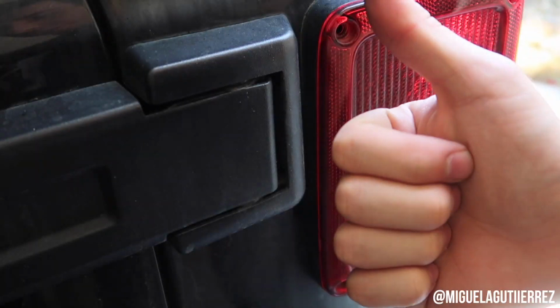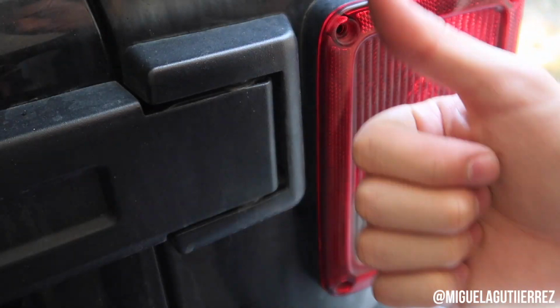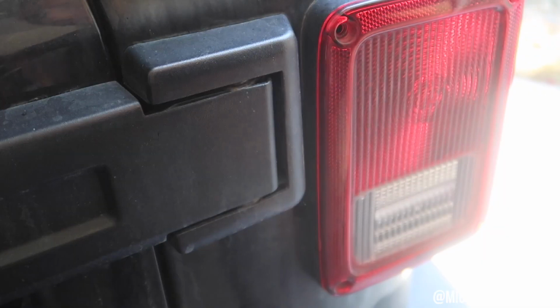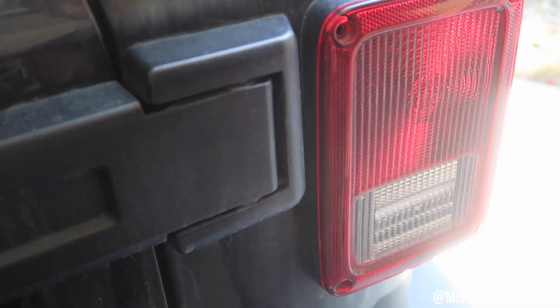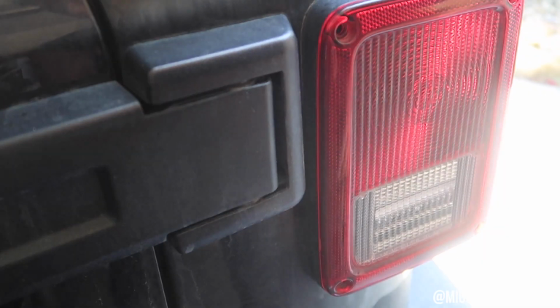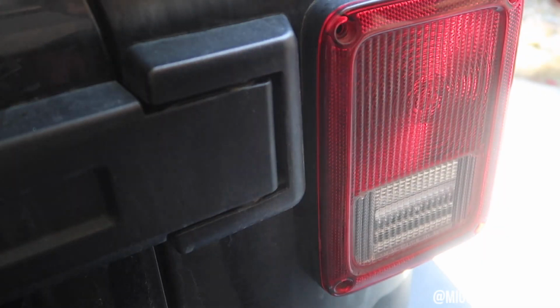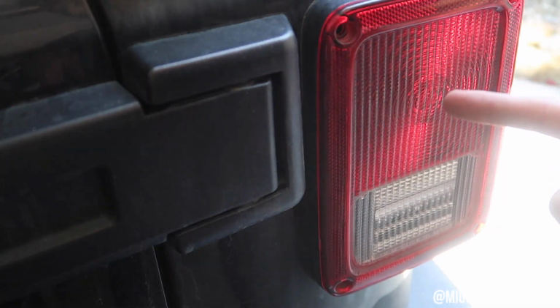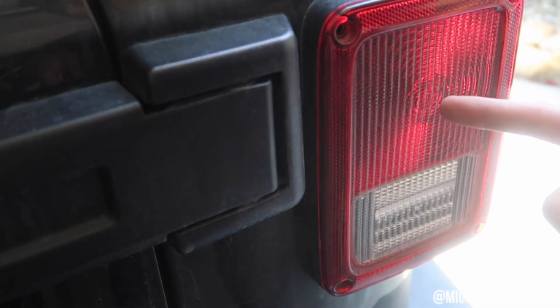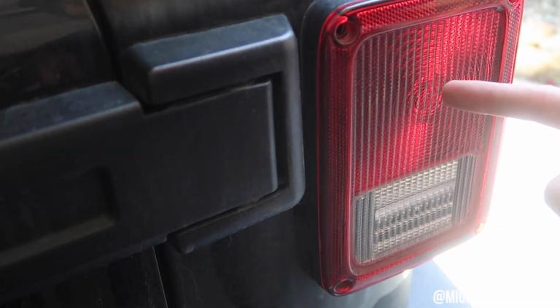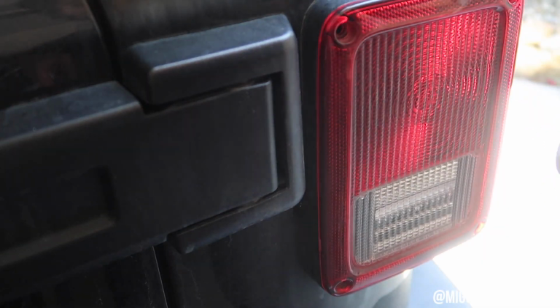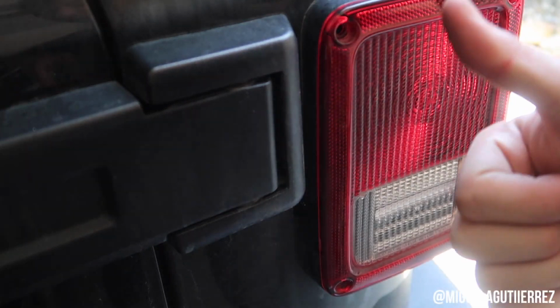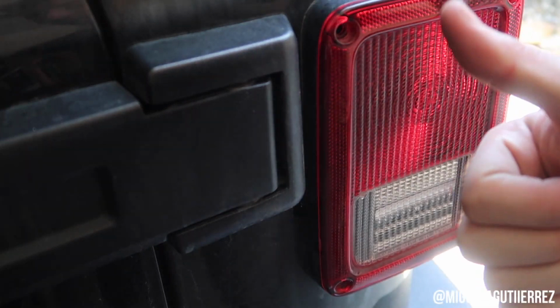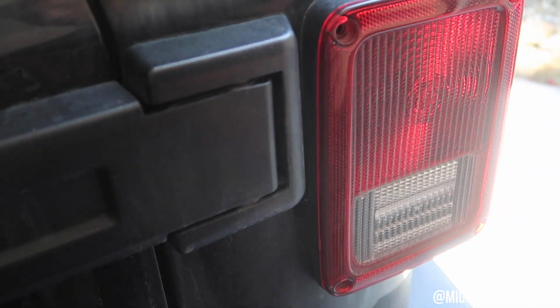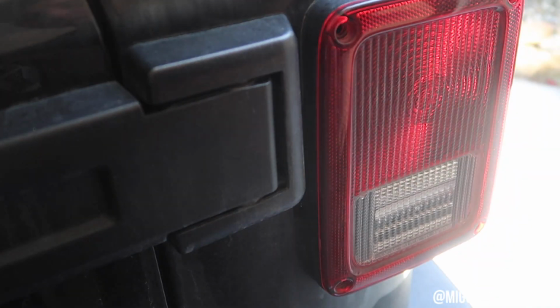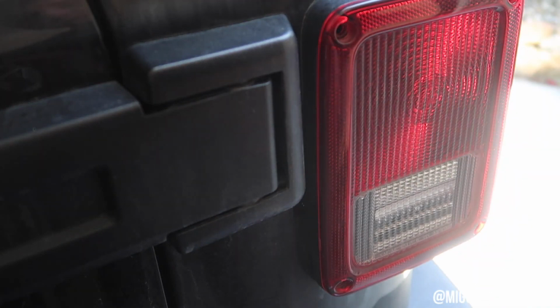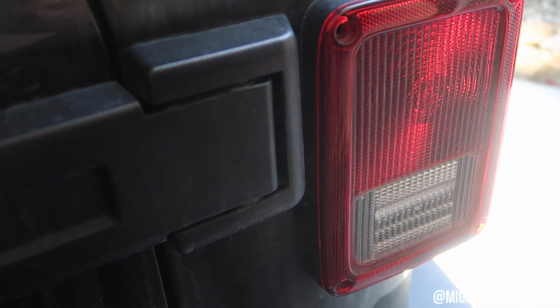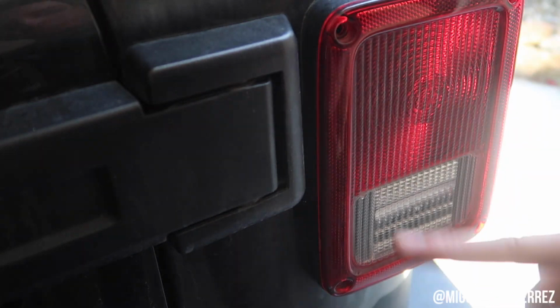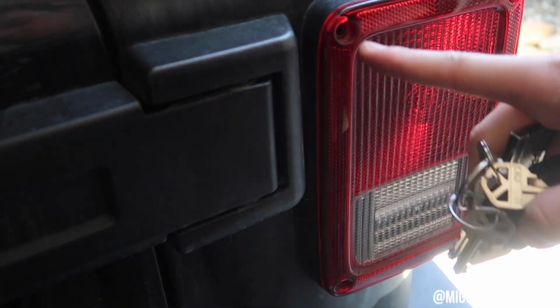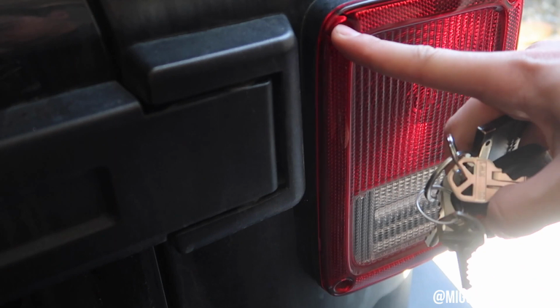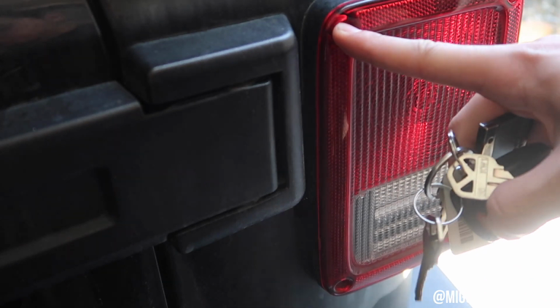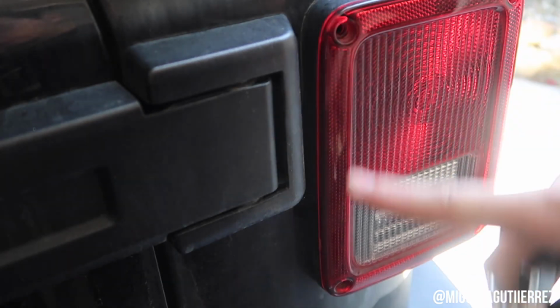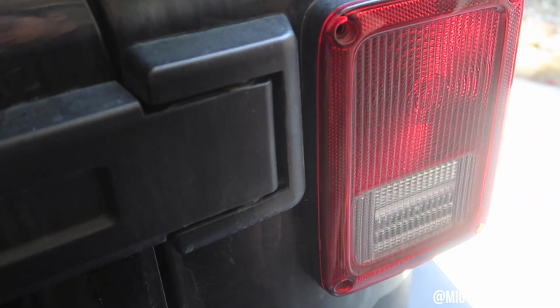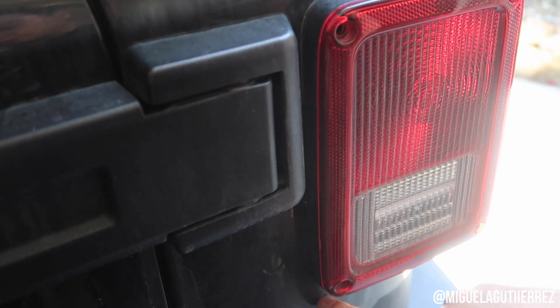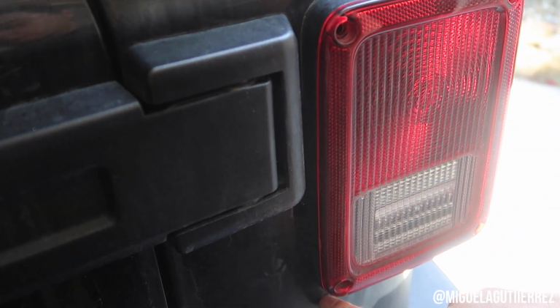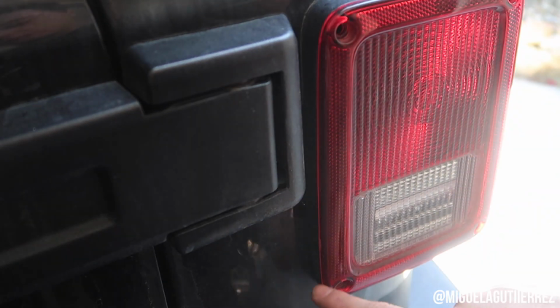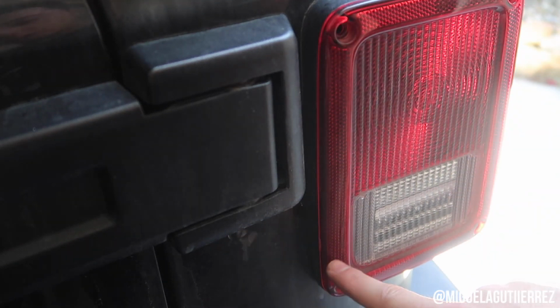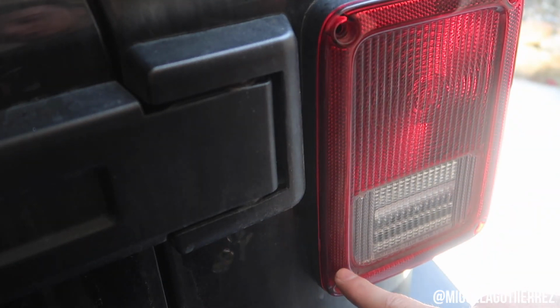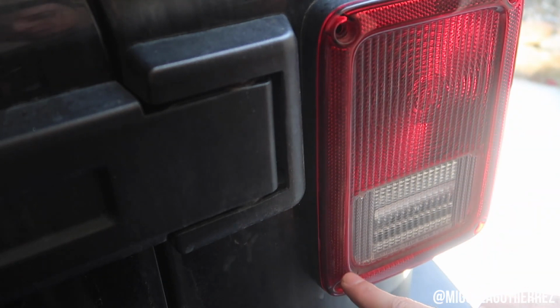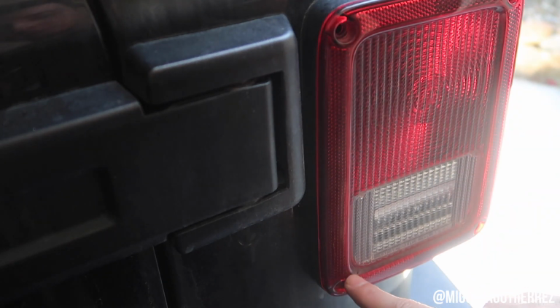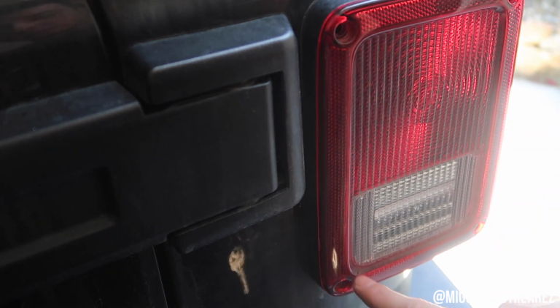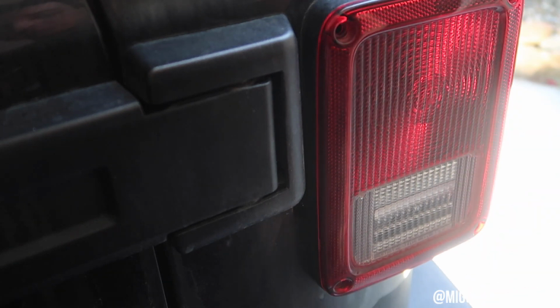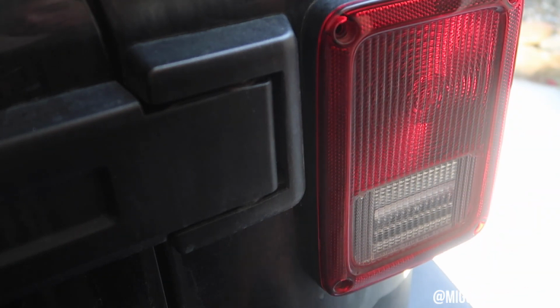Perfect, so now that this thing works we're good to go, and then we can just screw it in right here, right down here.